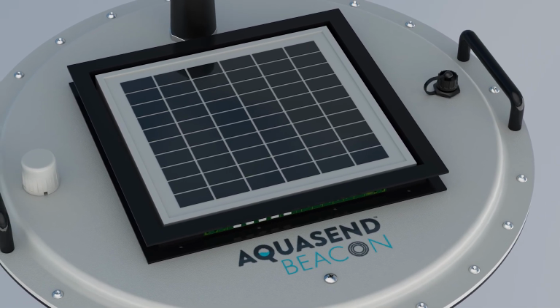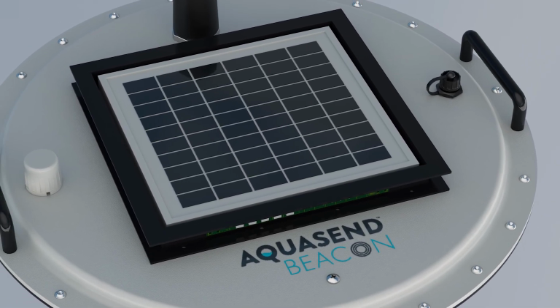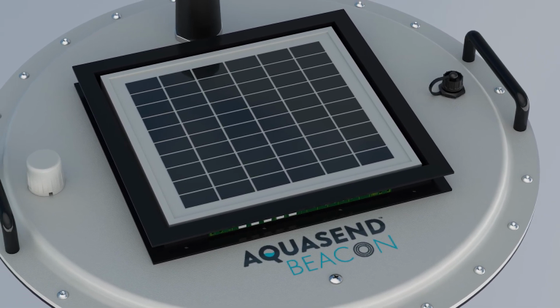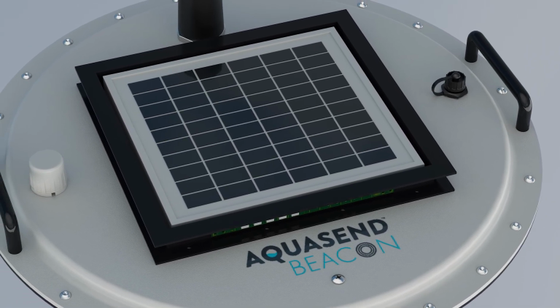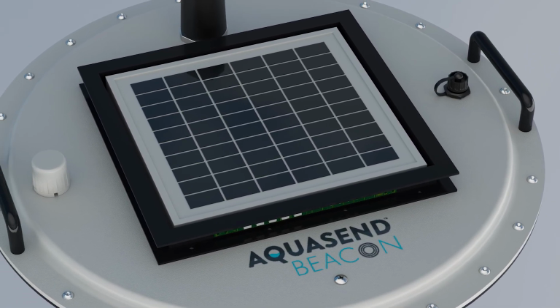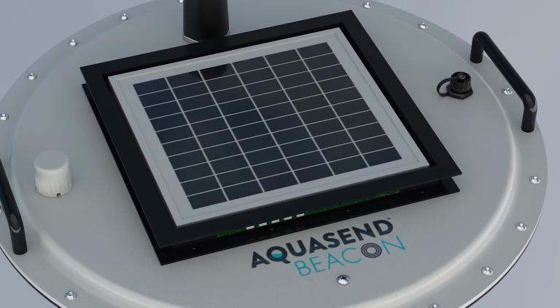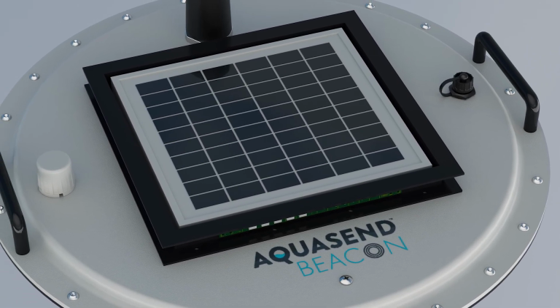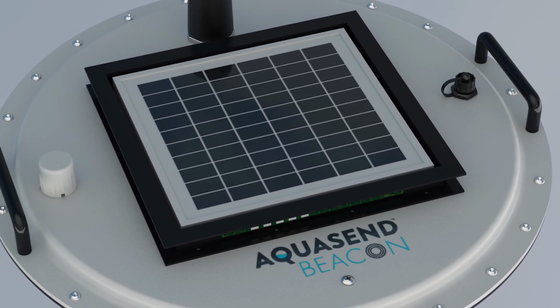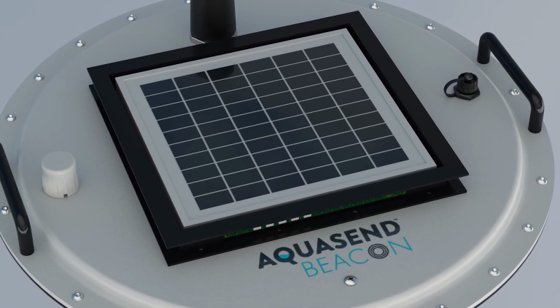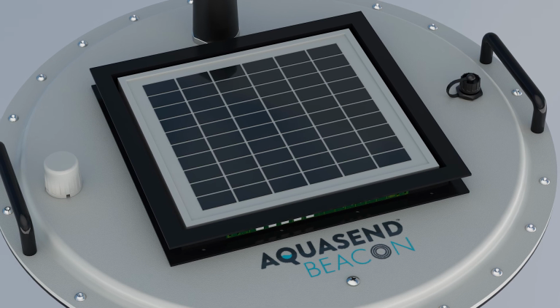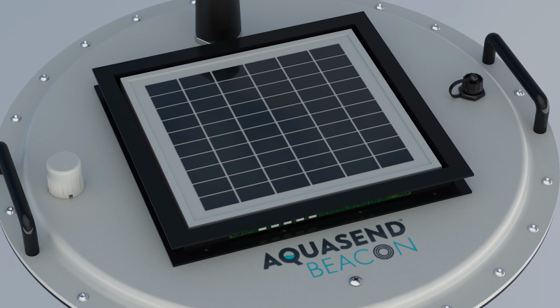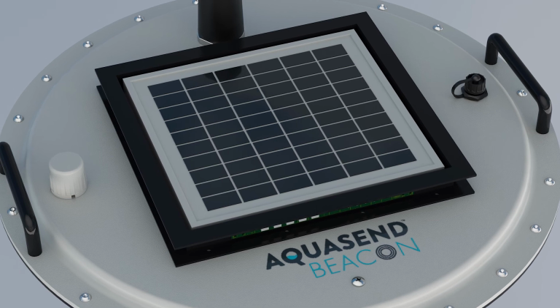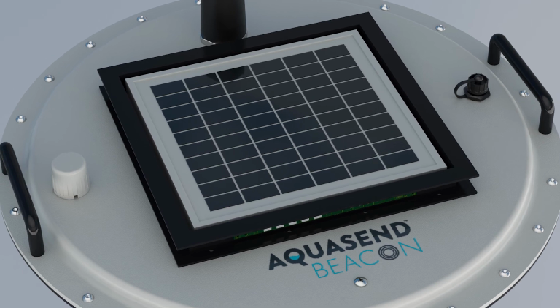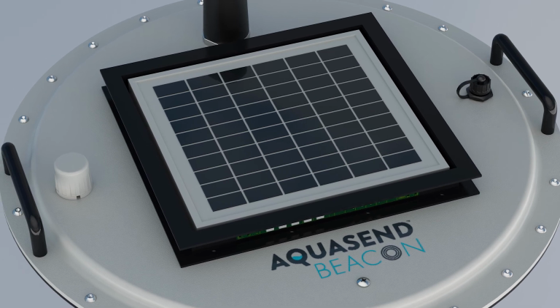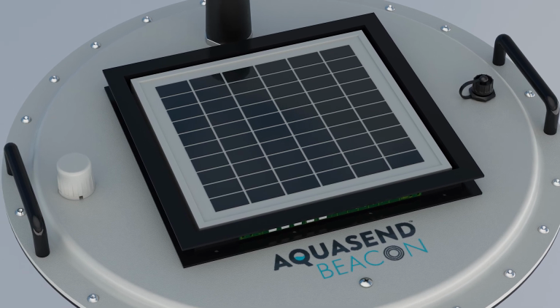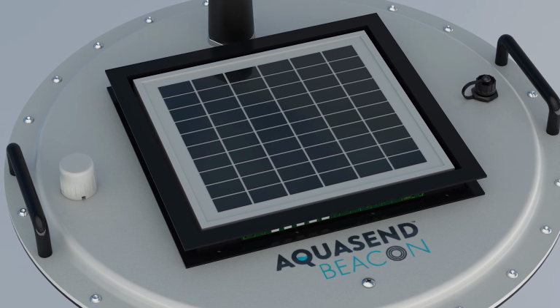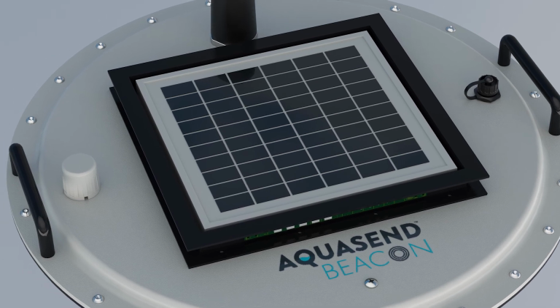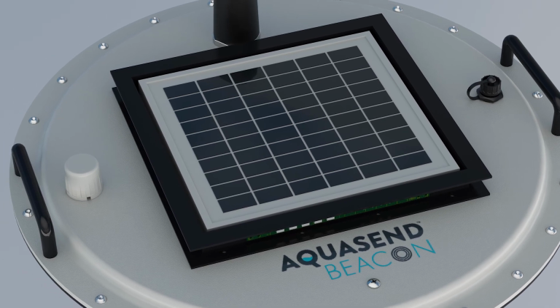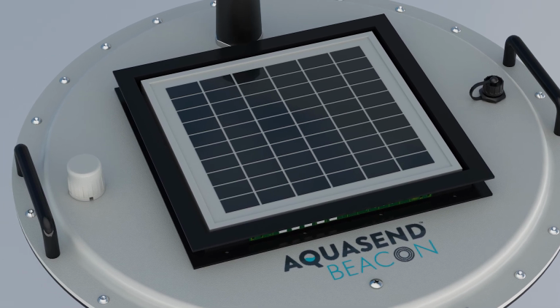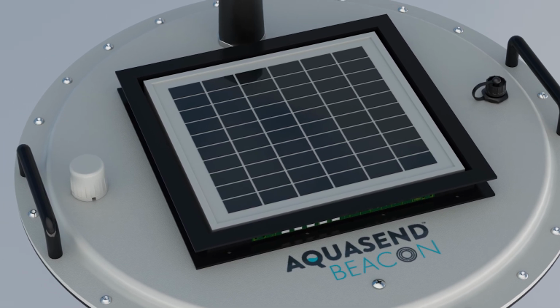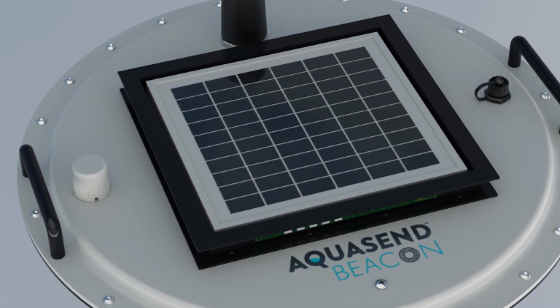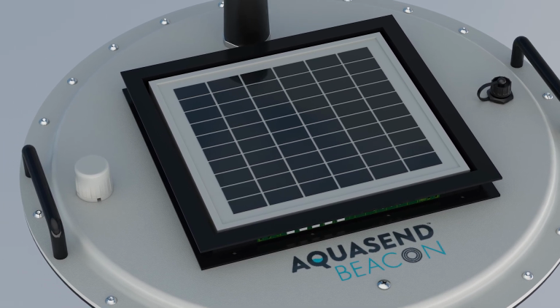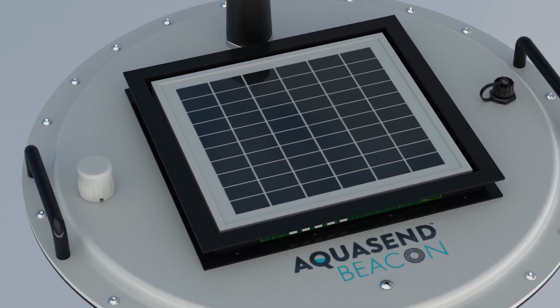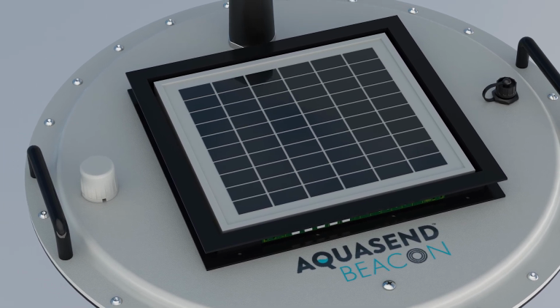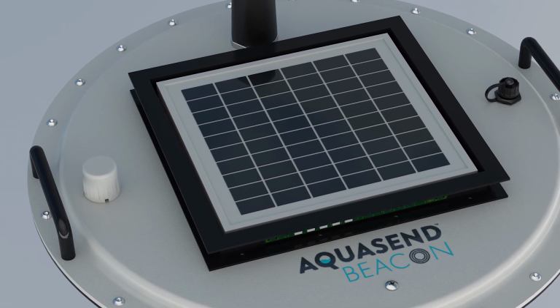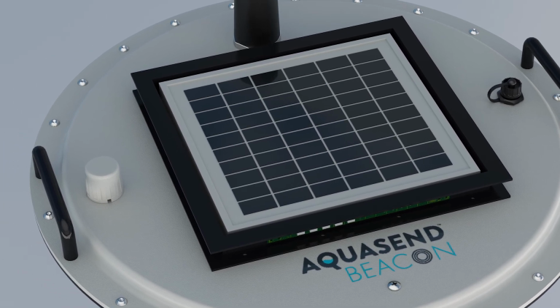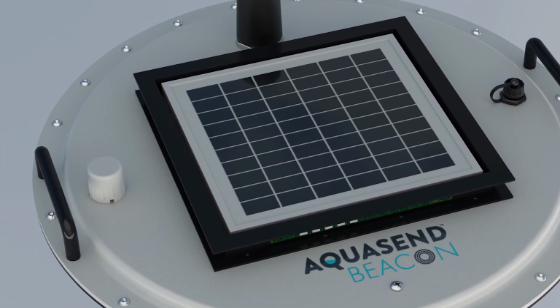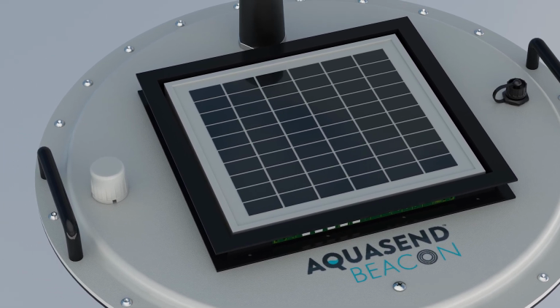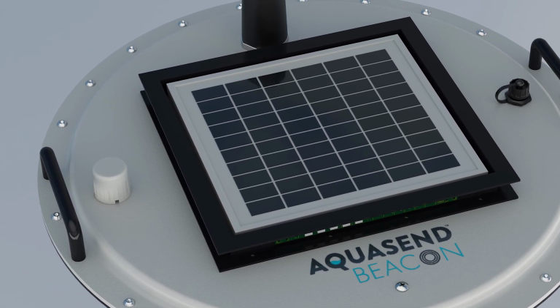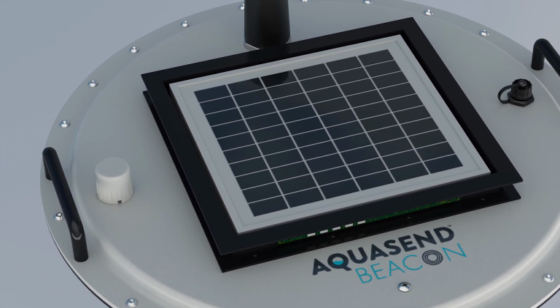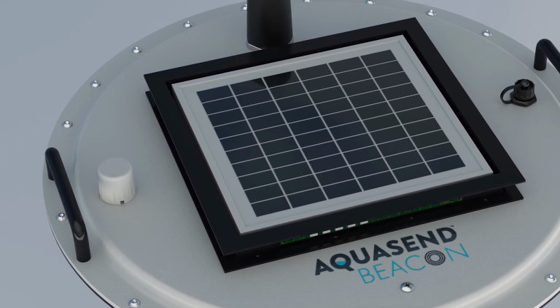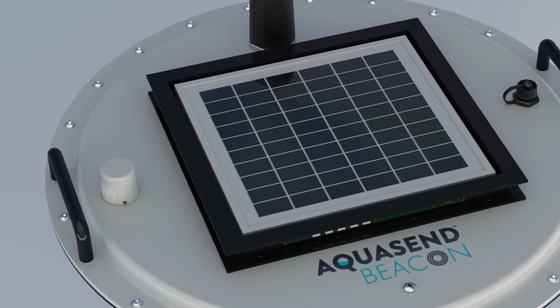The Beacon is solar-powered, low-maintenance, fouling-resistant, and resilient in all weather and intense farming environments.